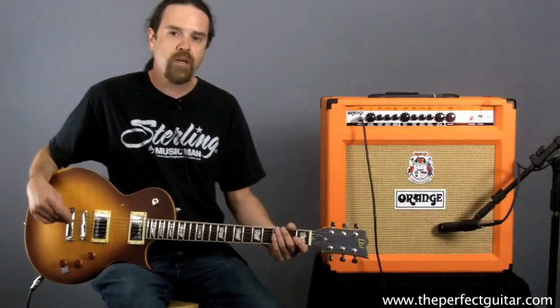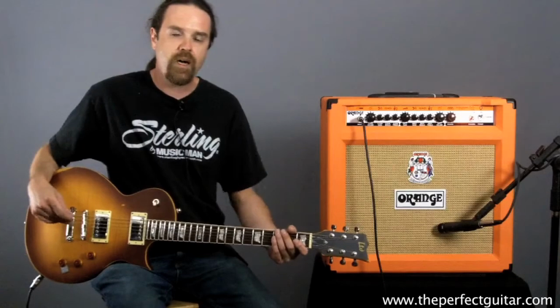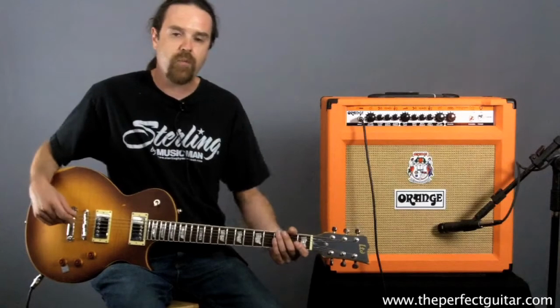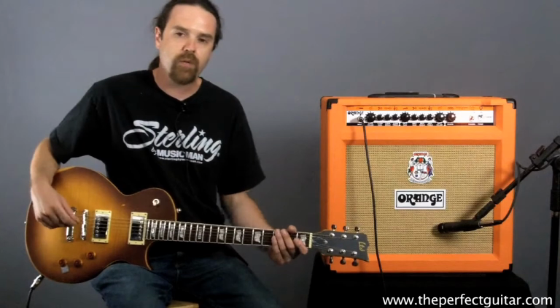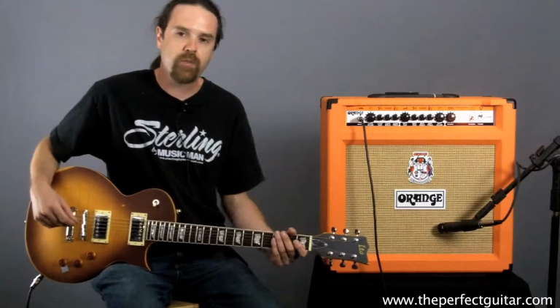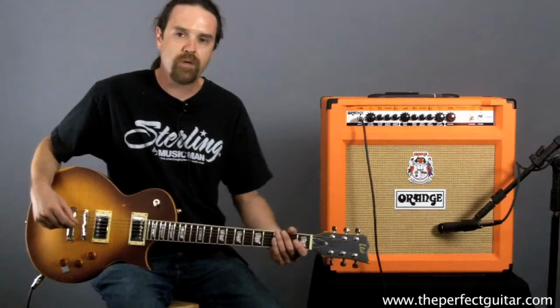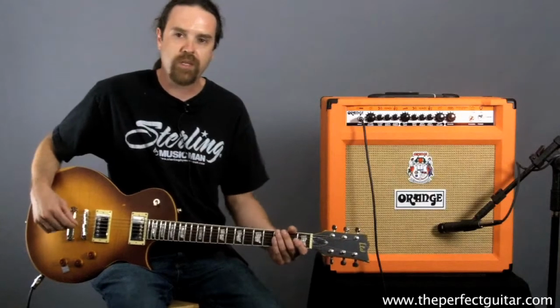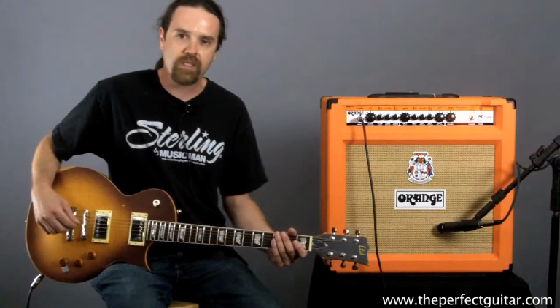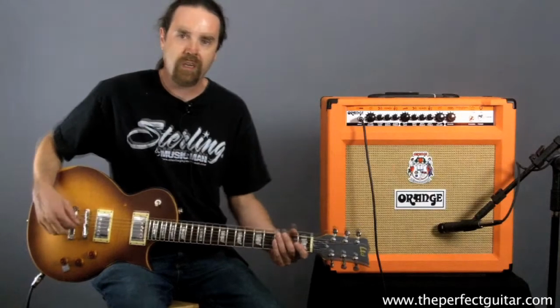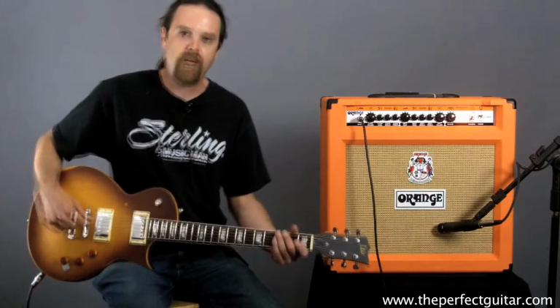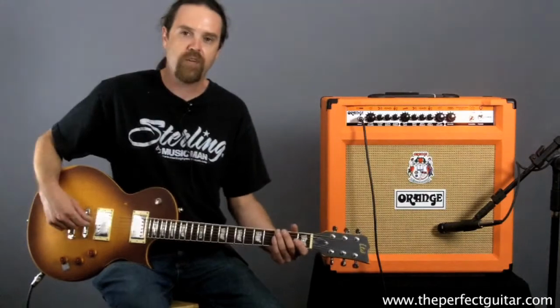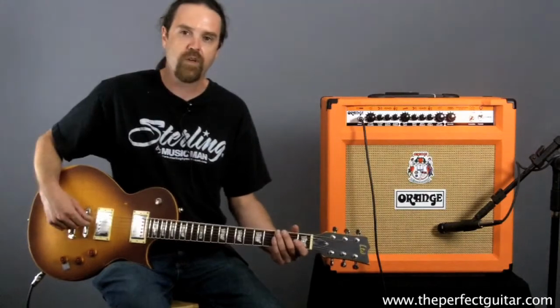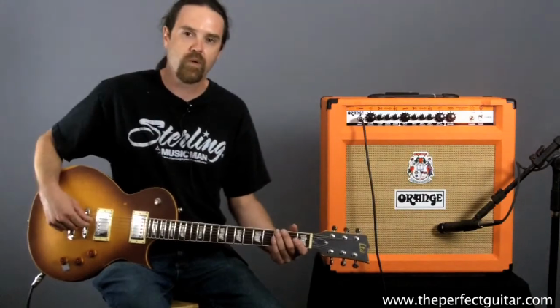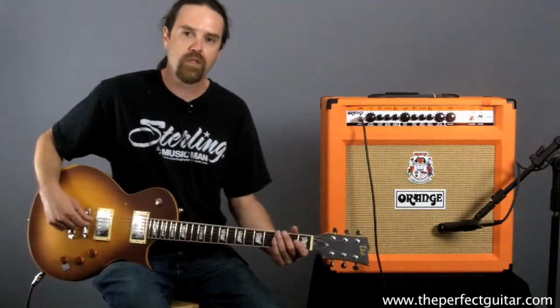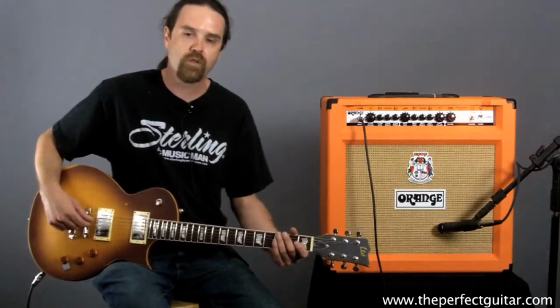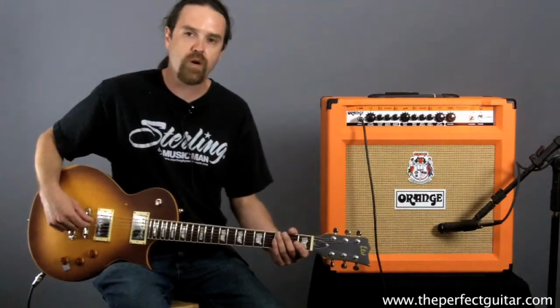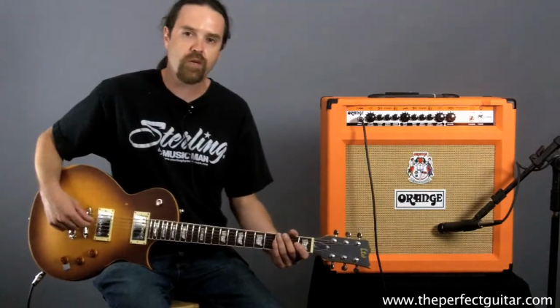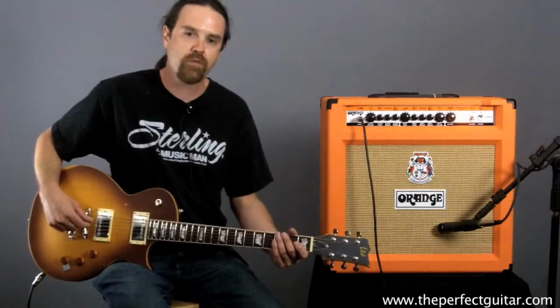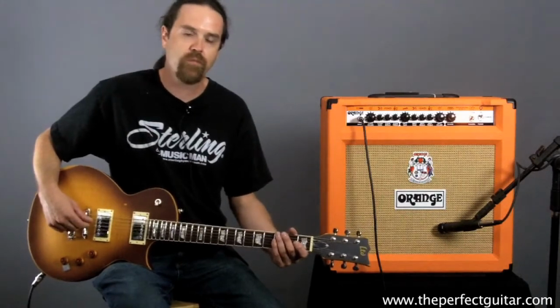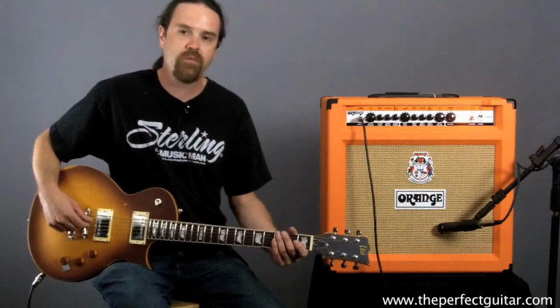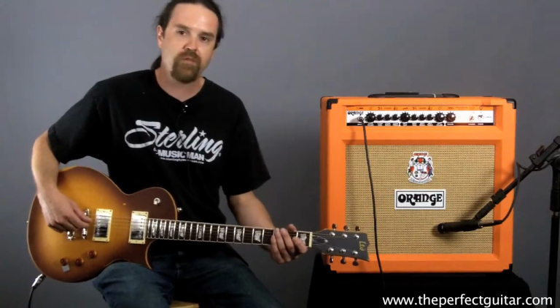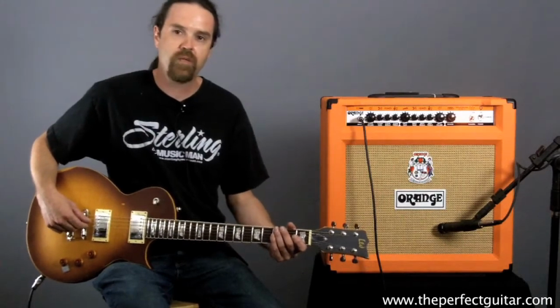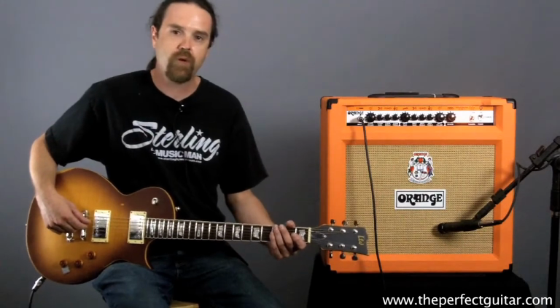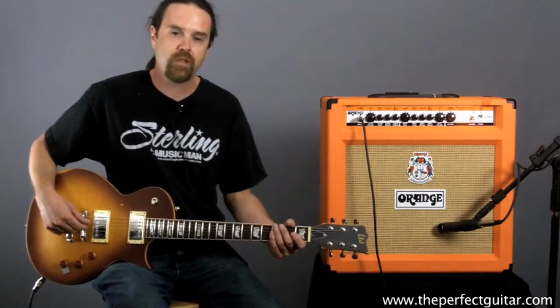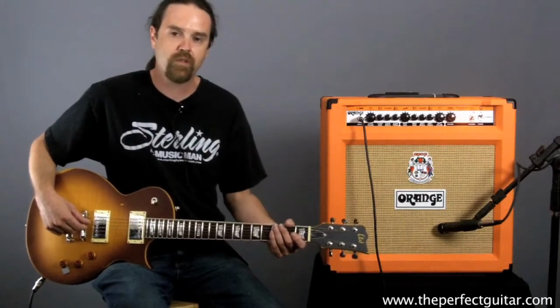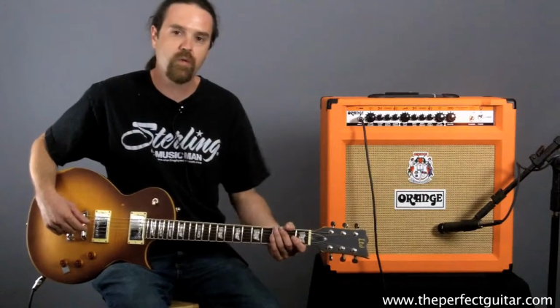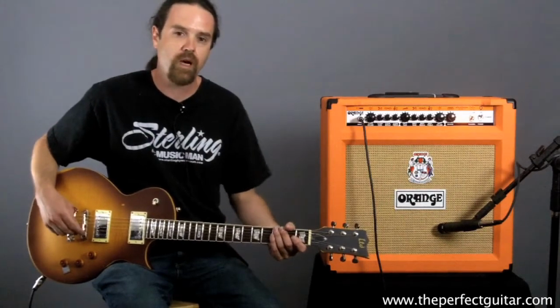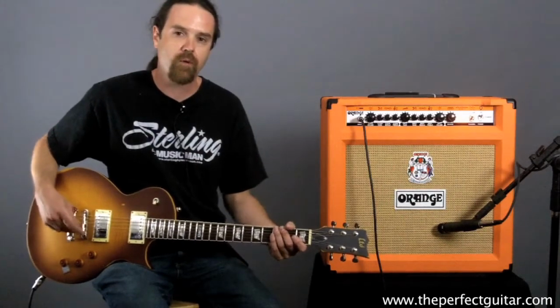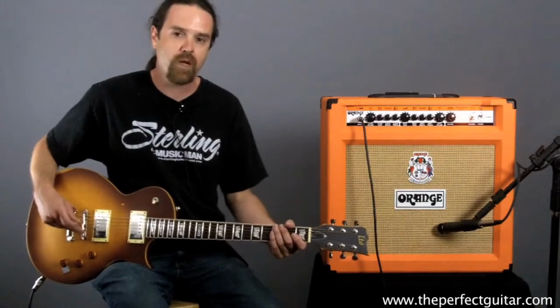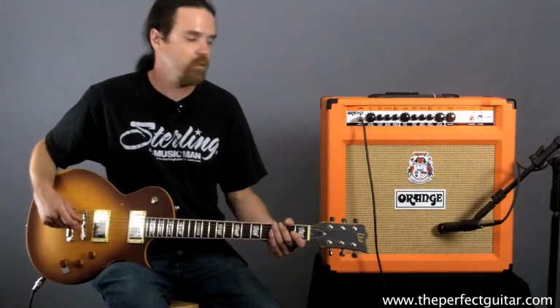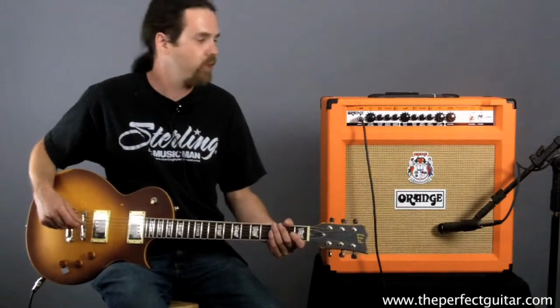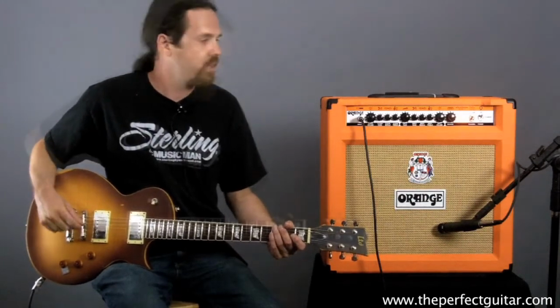Hi, I'm Wade with the Perfect Guitar. I have the Orange RockerVerb 50 Mark II Combo Amplifier.